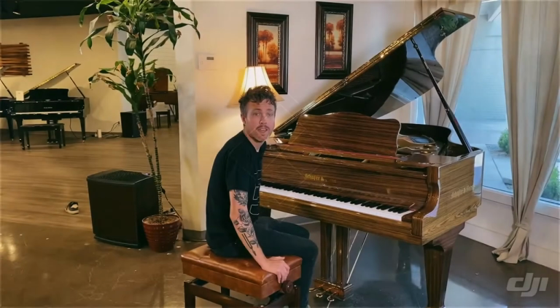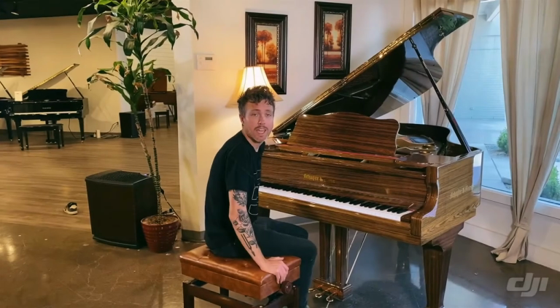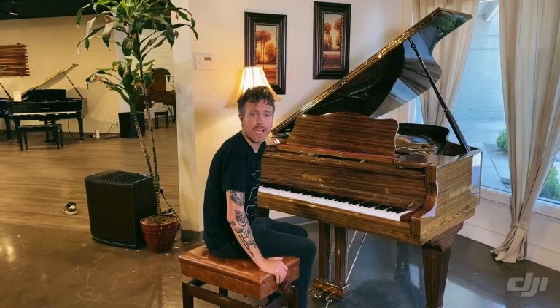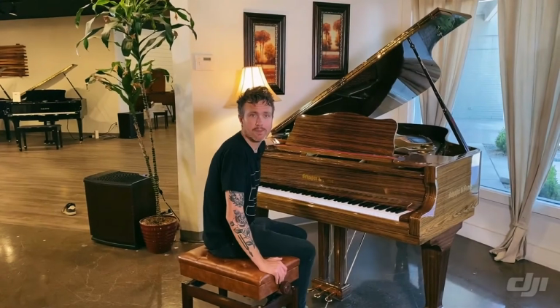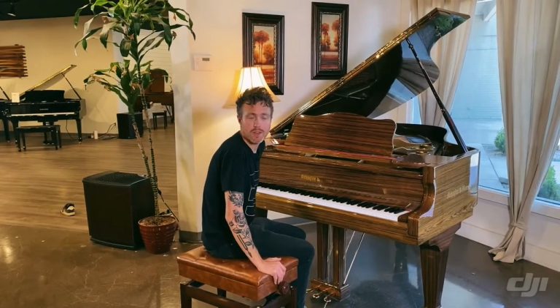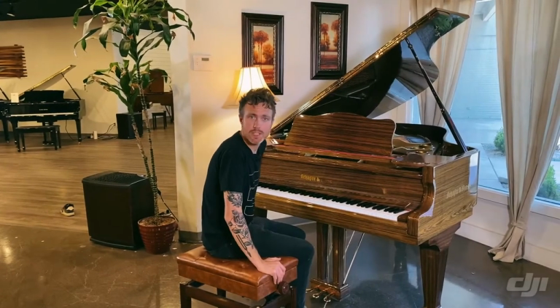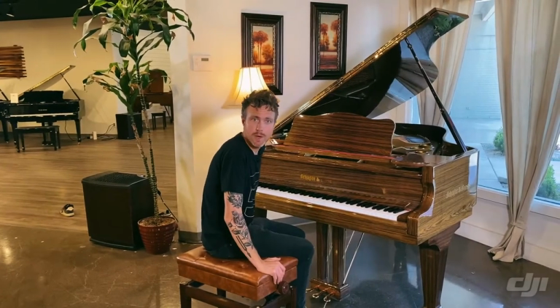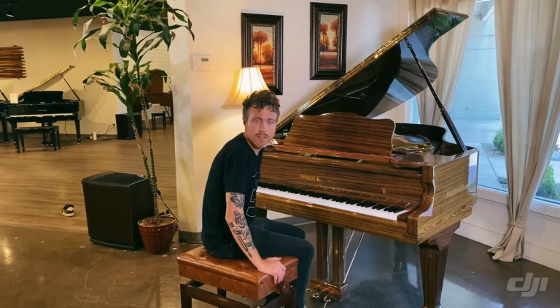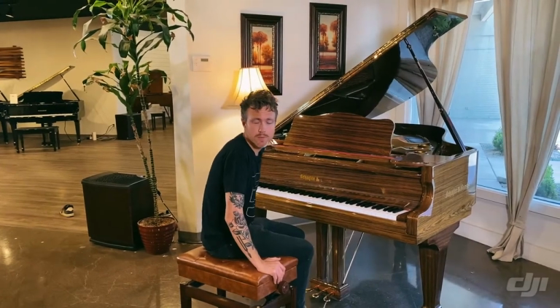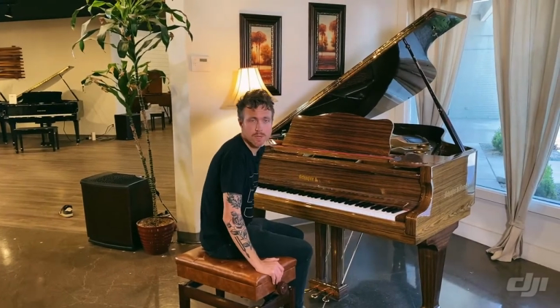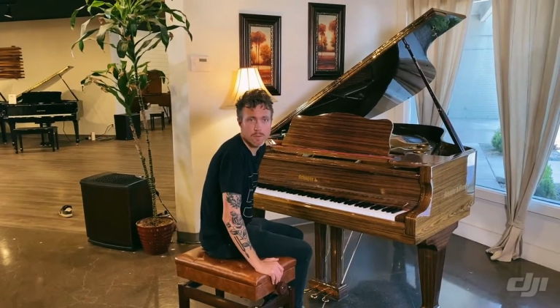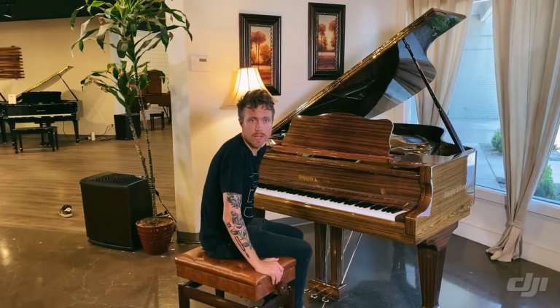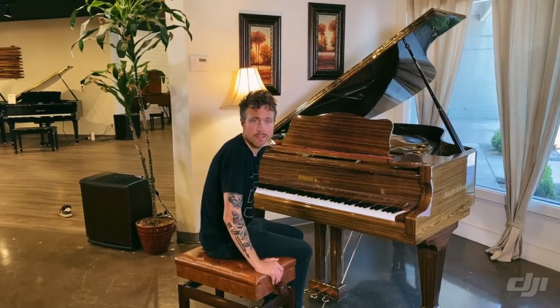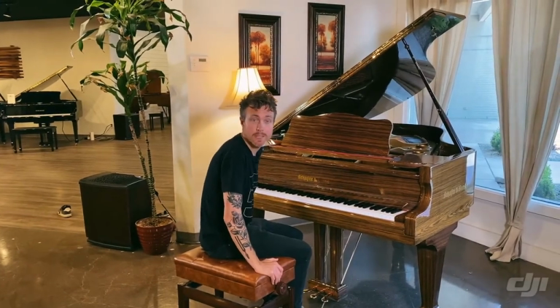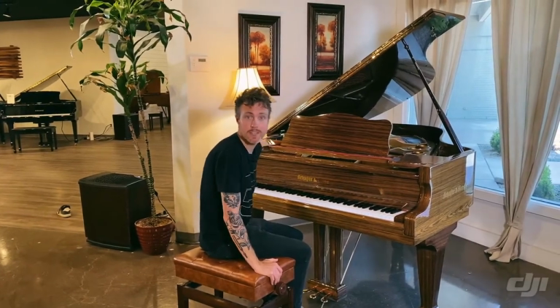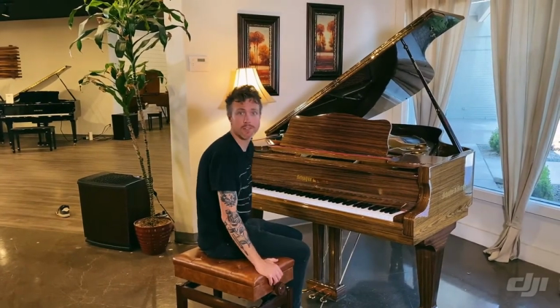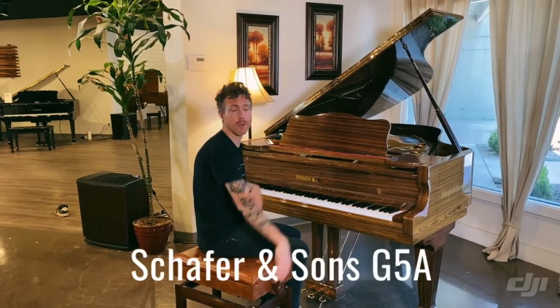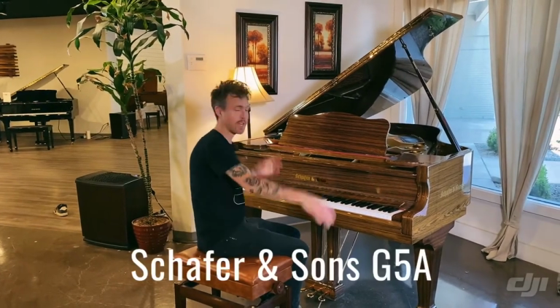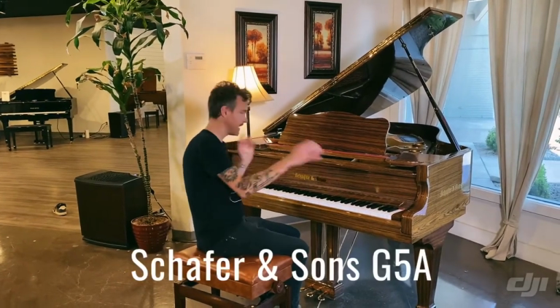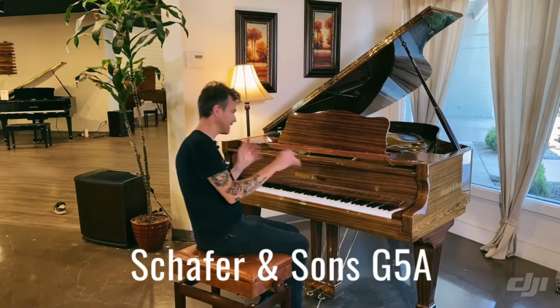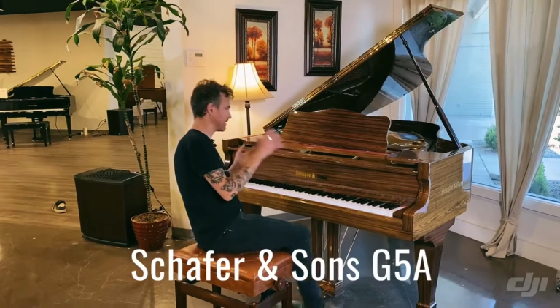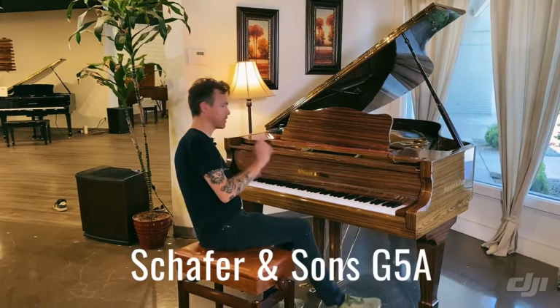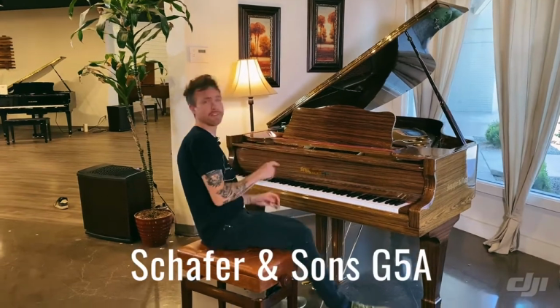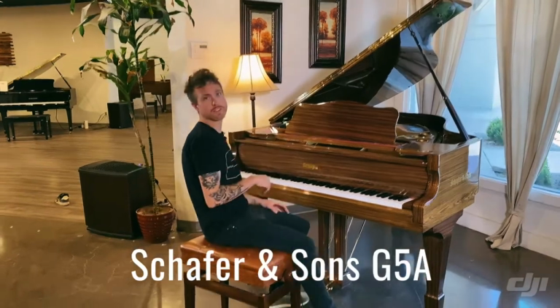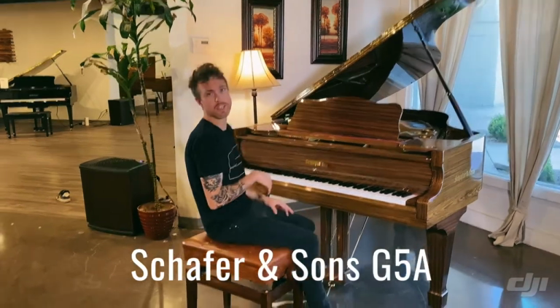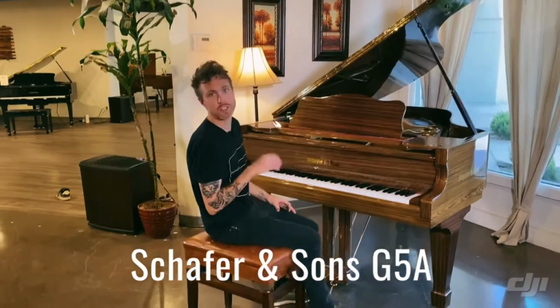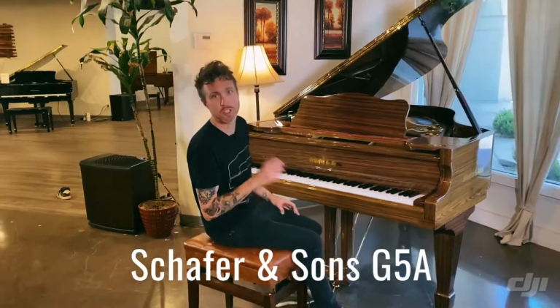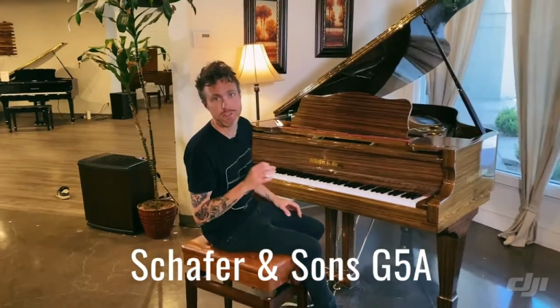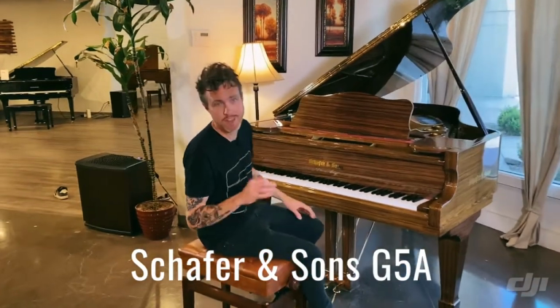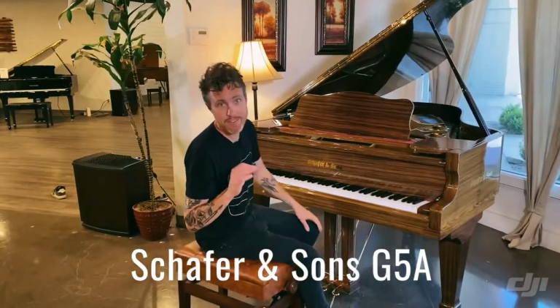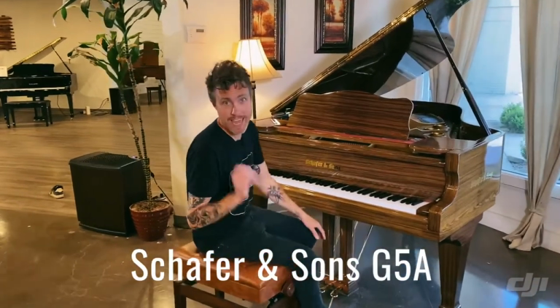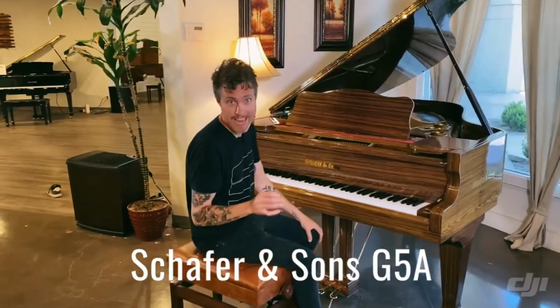Hey guys, Michael Stilwell here from Stilwell Pianos in Mesa, Arizona, and this is a Schaefer & Sons G5A.